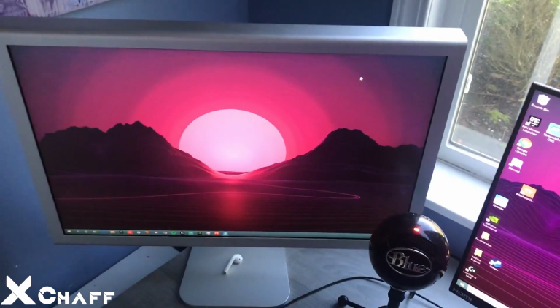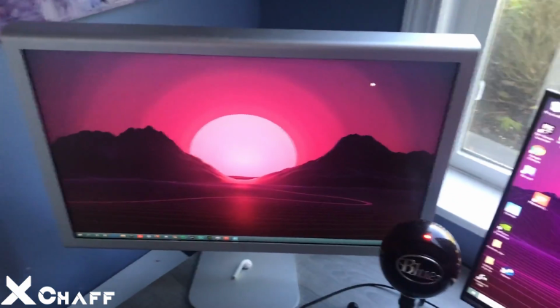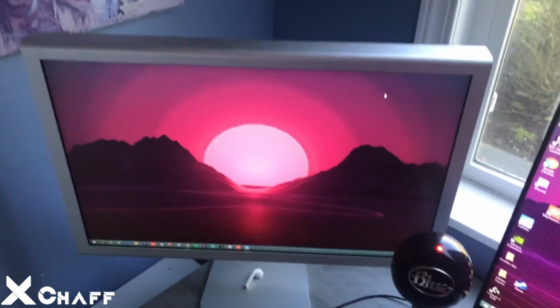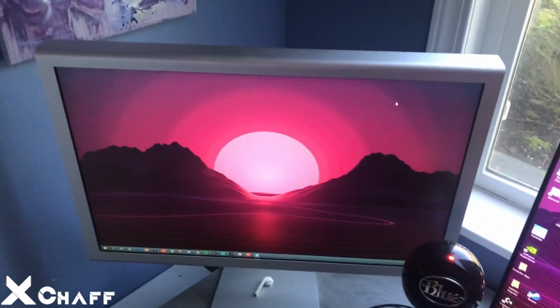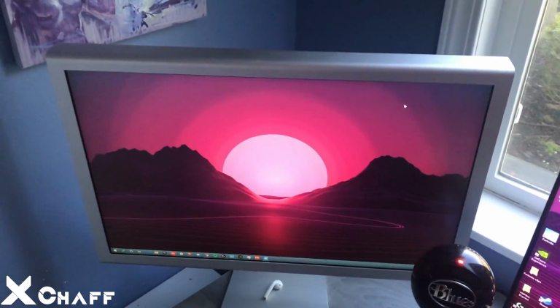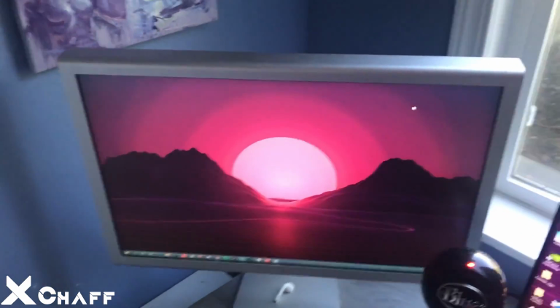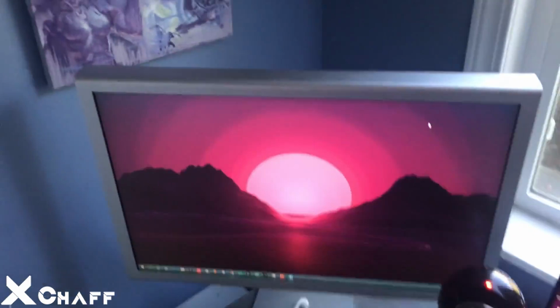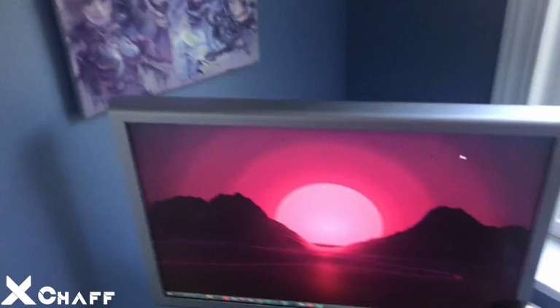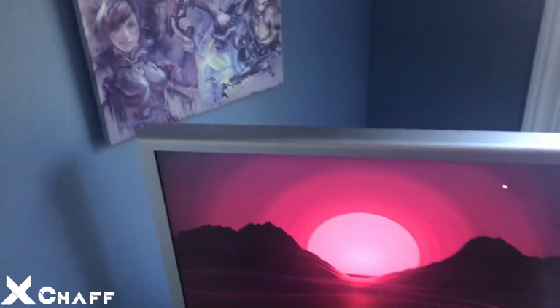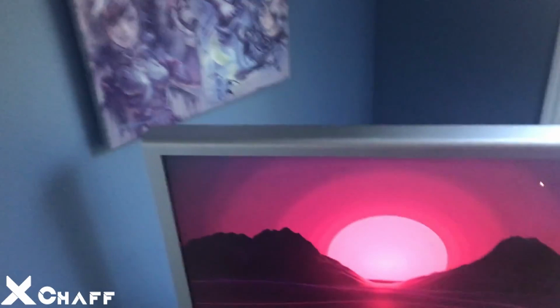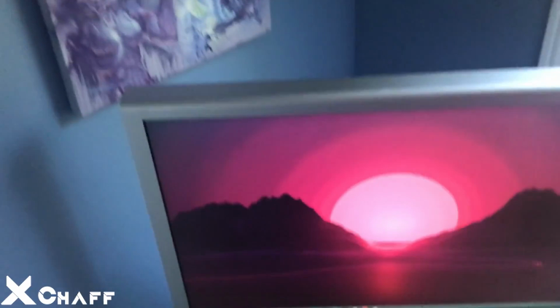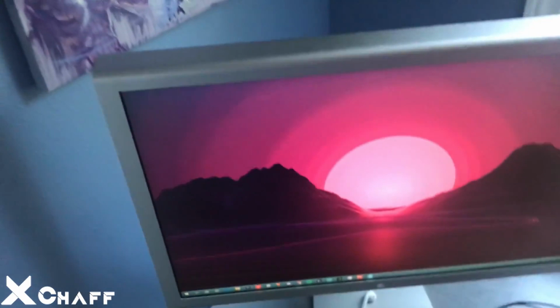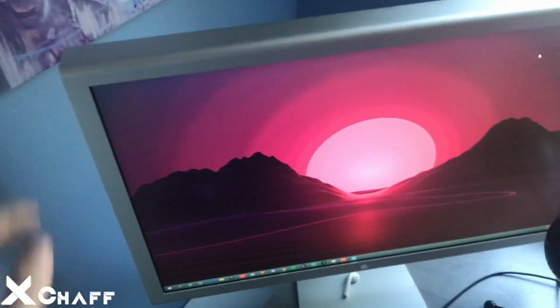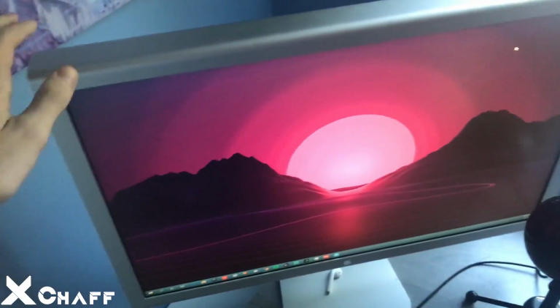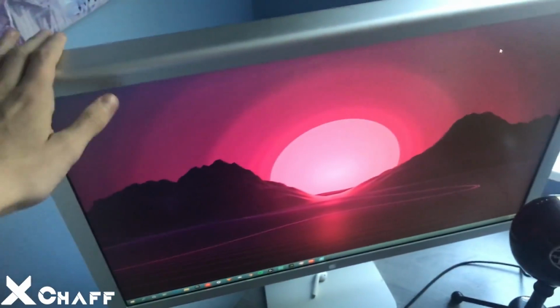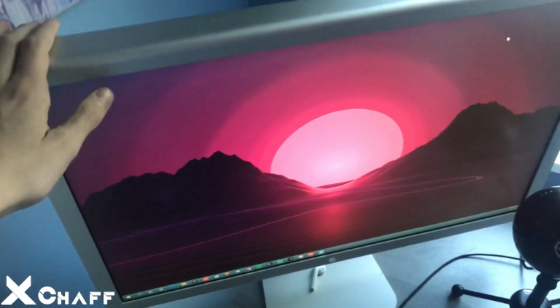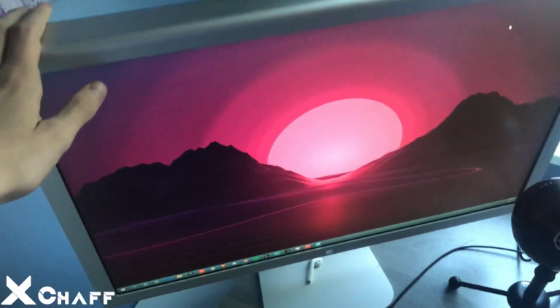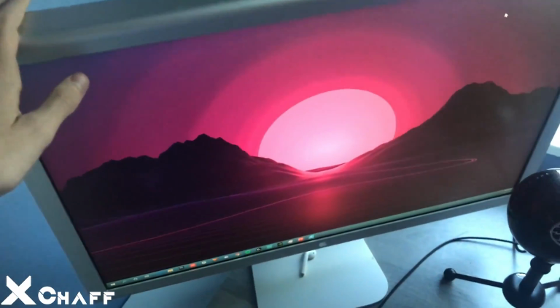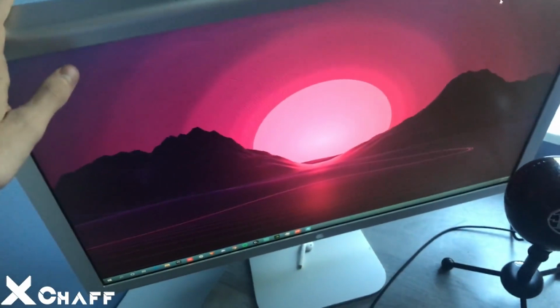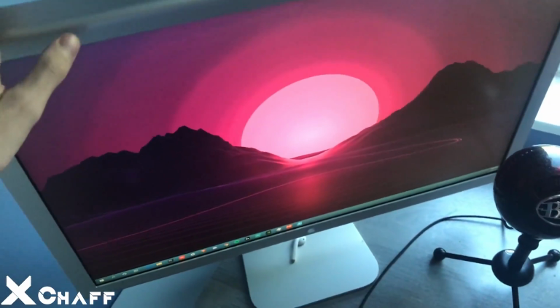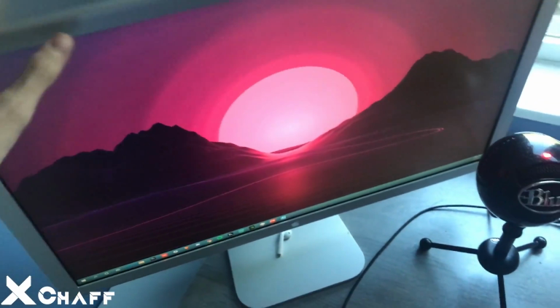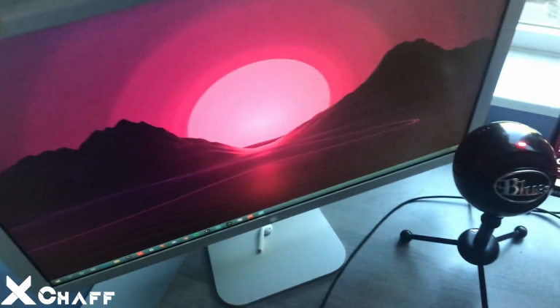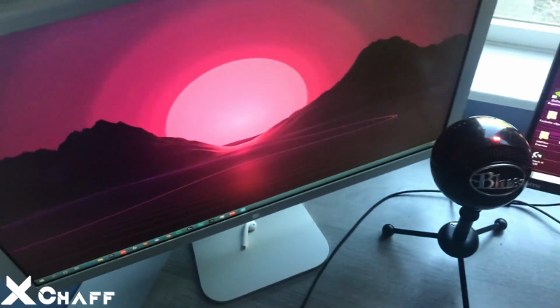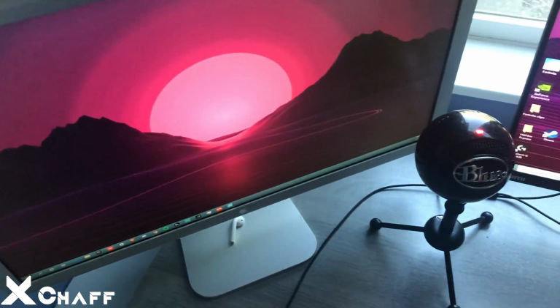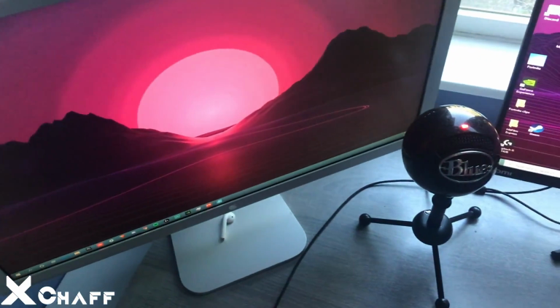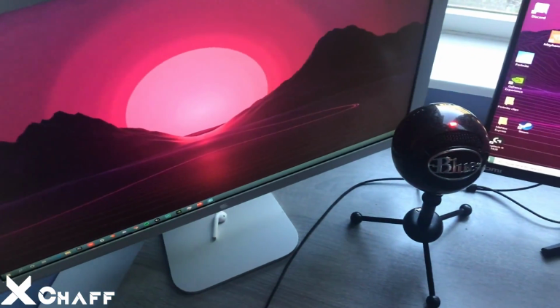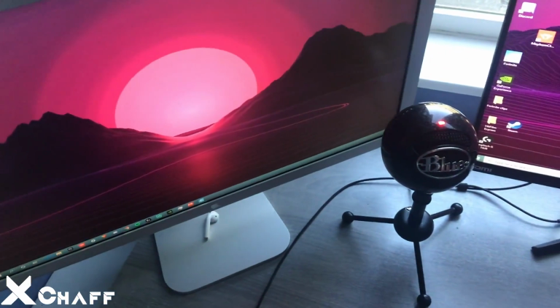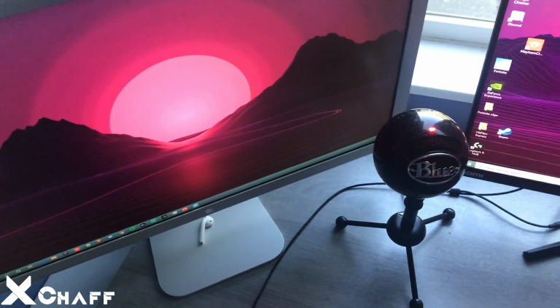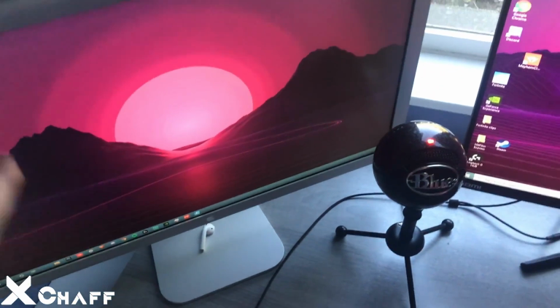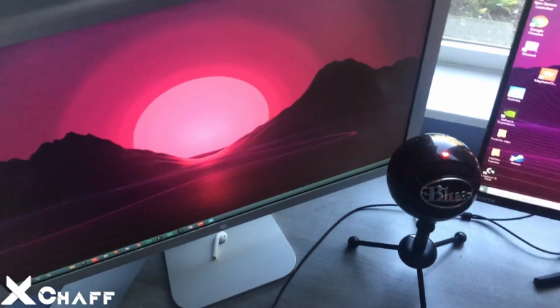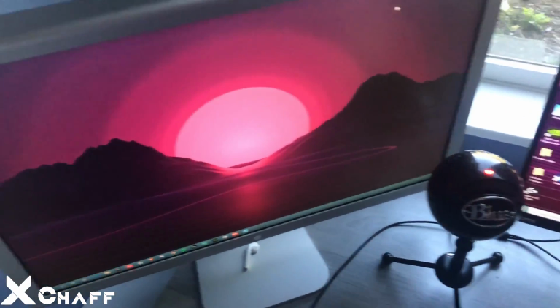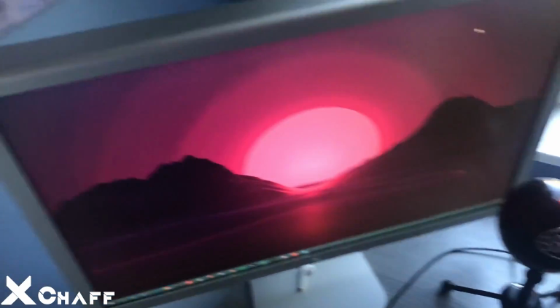So yeah, this is my second monitor — it's an app monitor, it's big, it's nice for streaming.